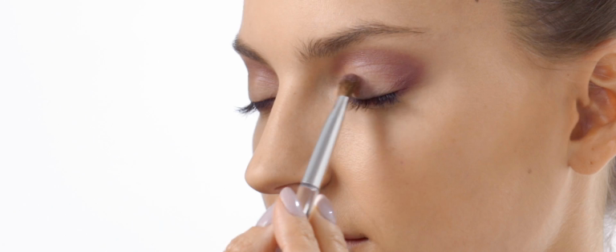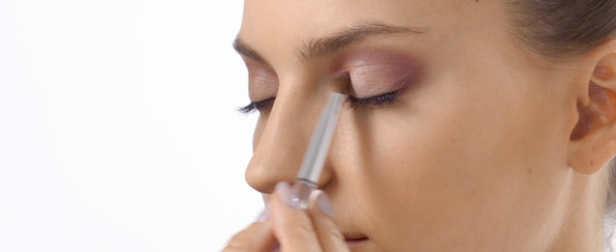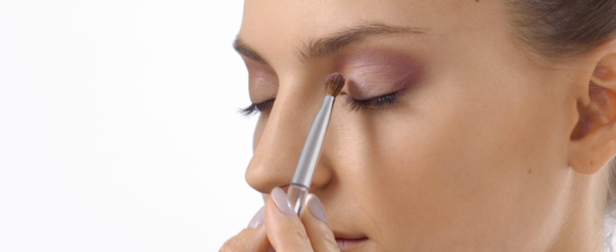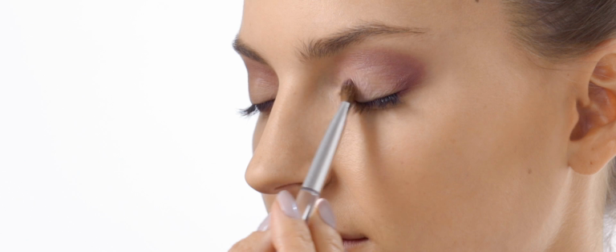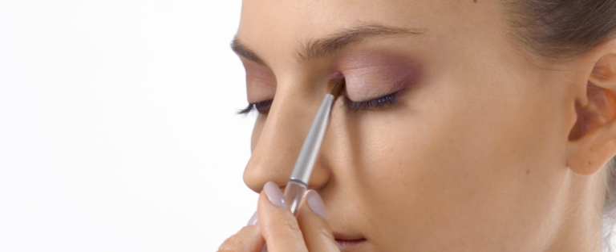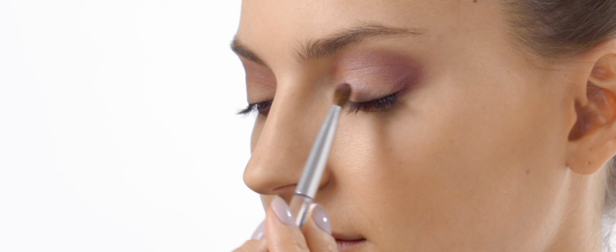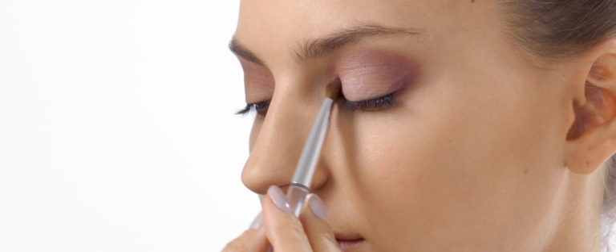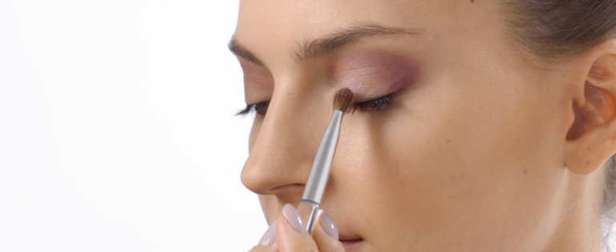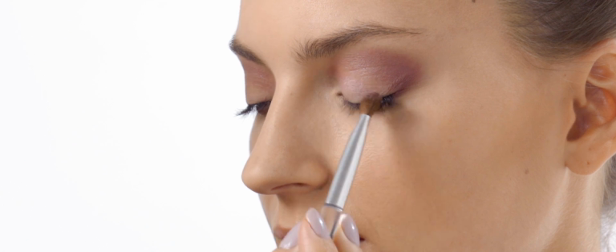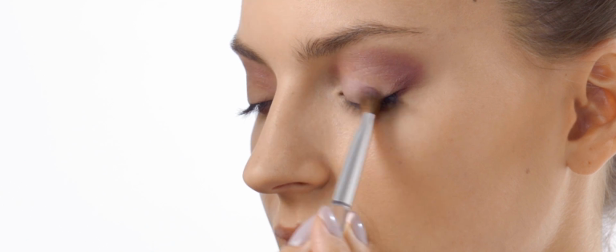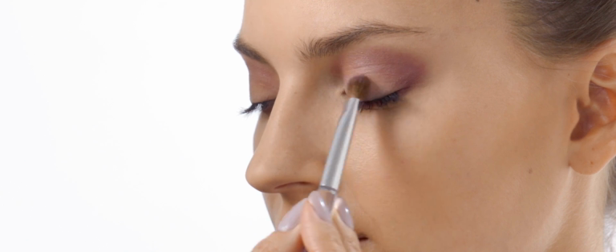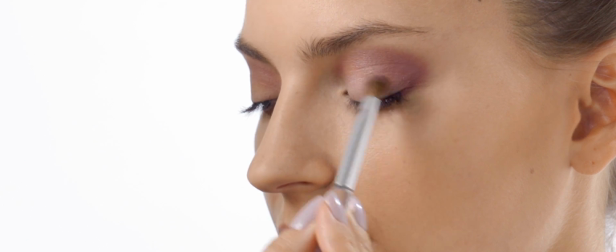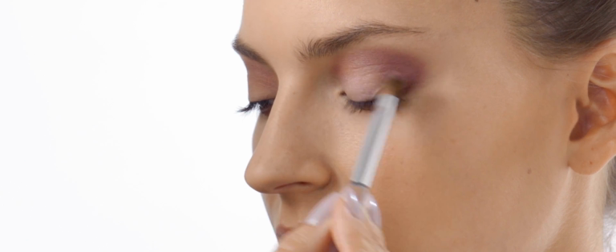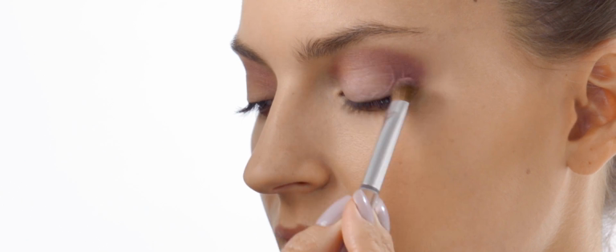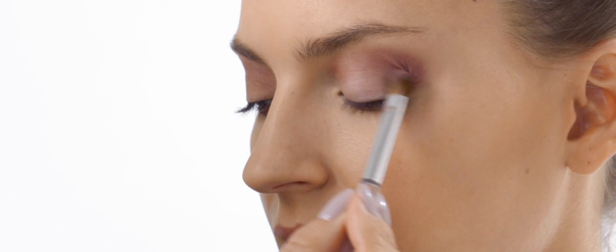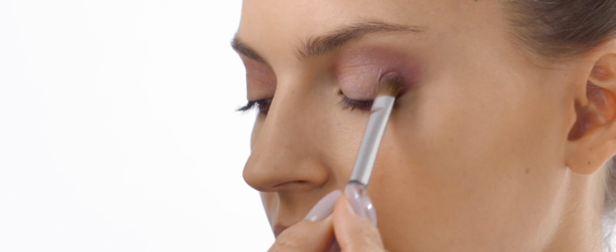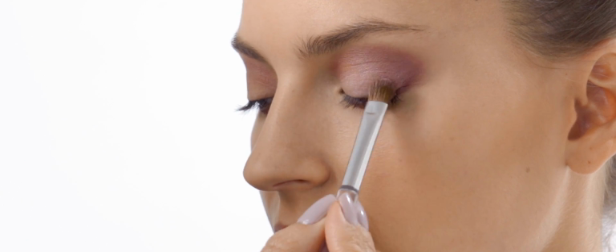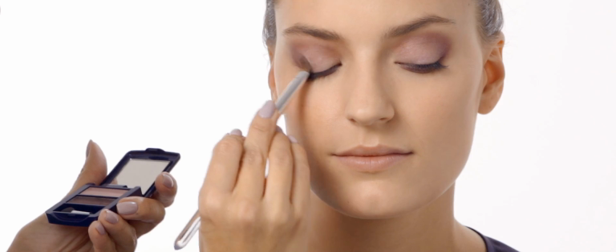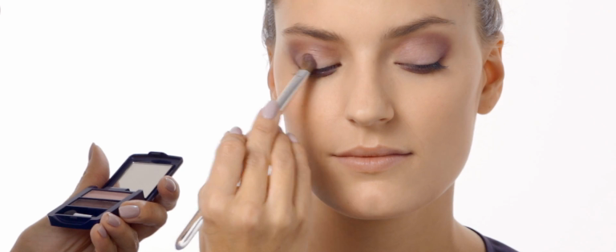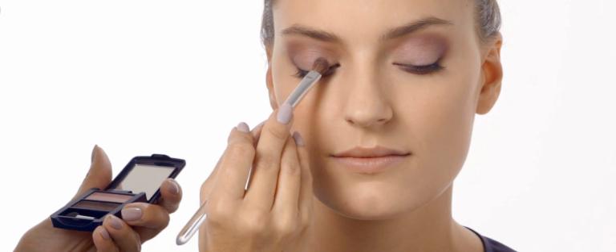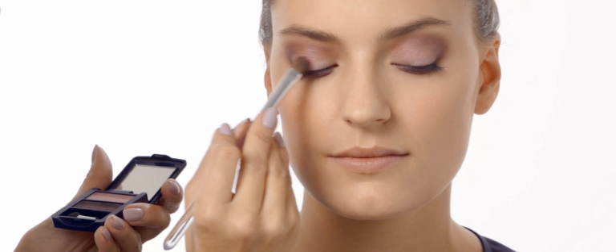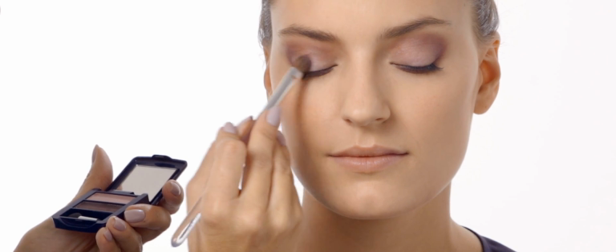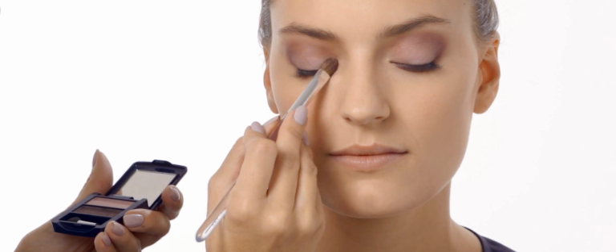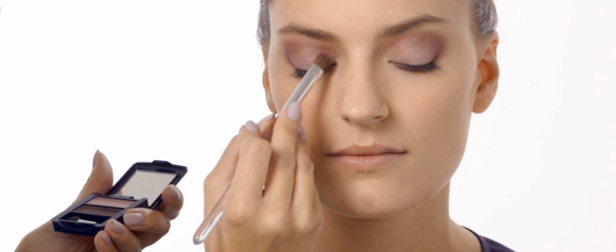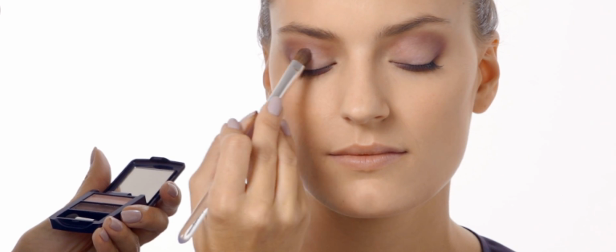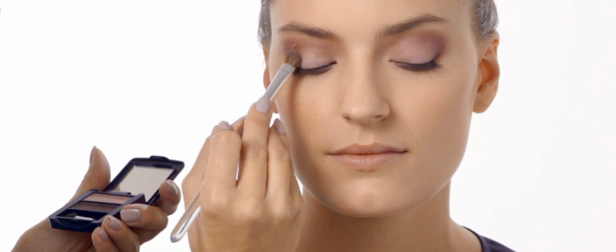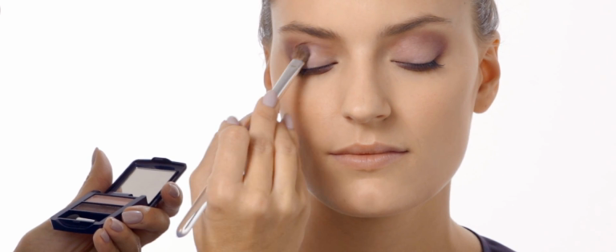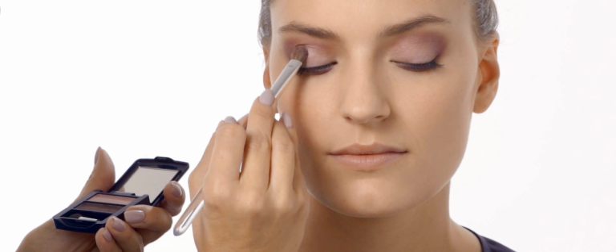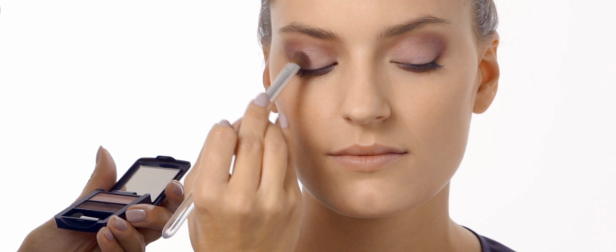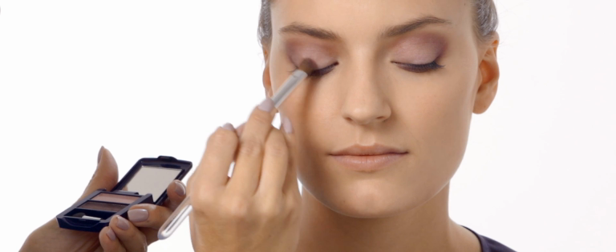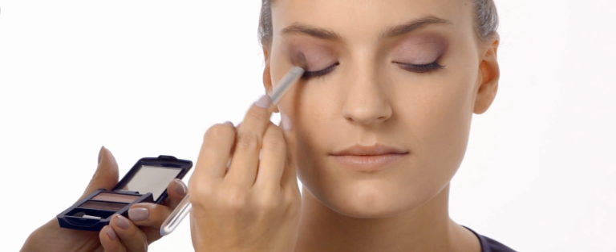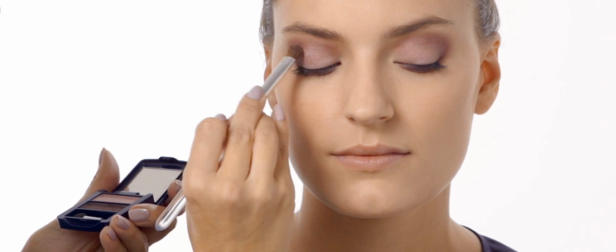Next, add a lighter shade of purple to the inner corner of the eye. The lighter coloured shadow will give you a more wide, awake look.